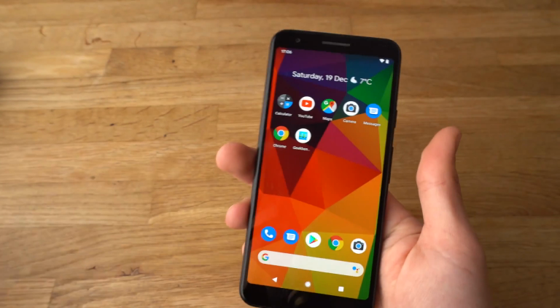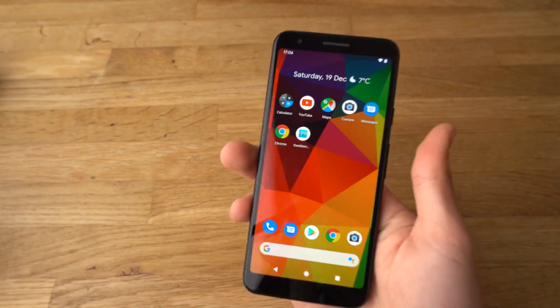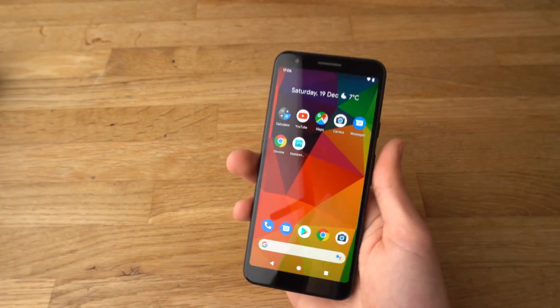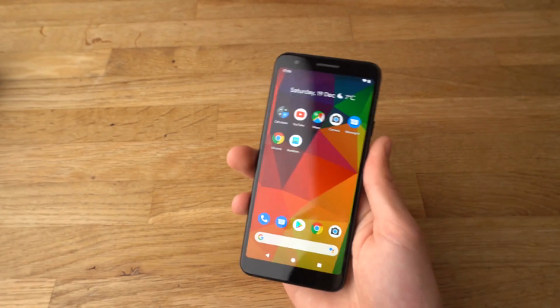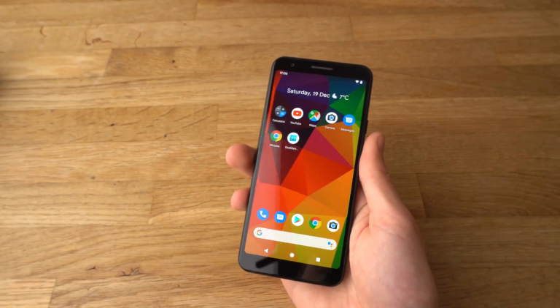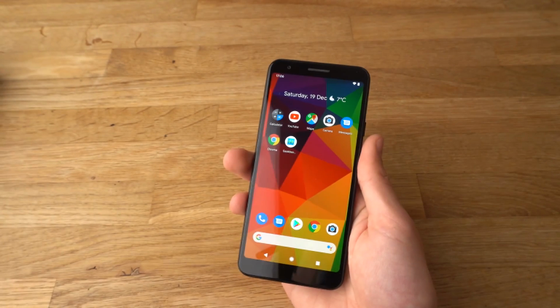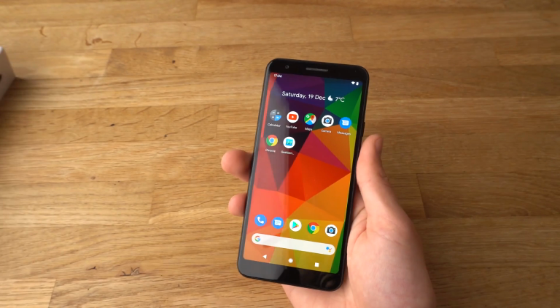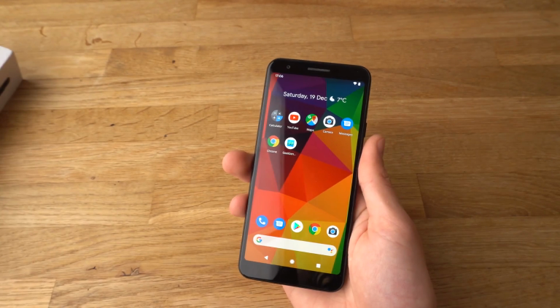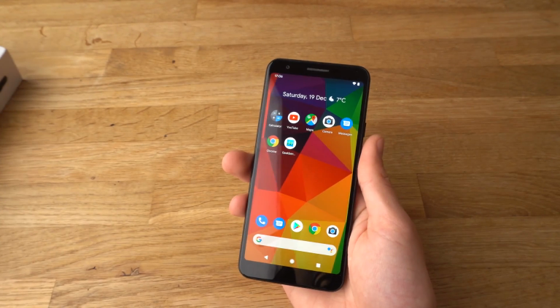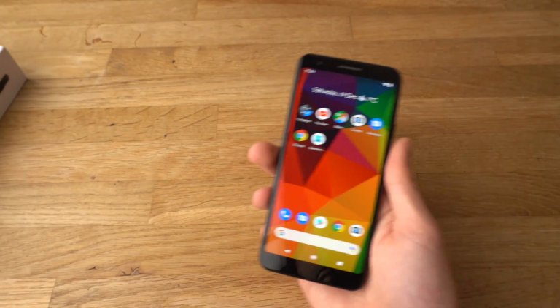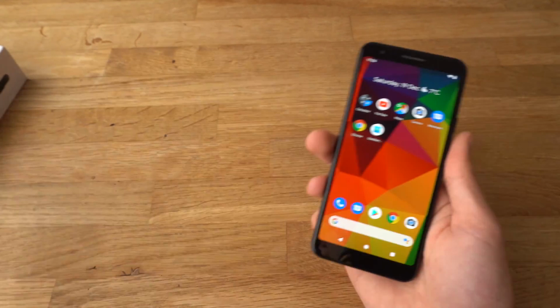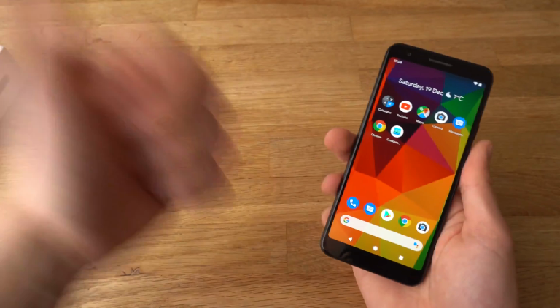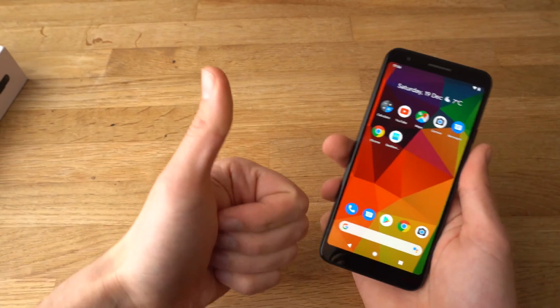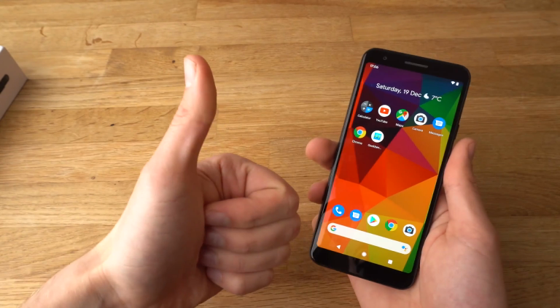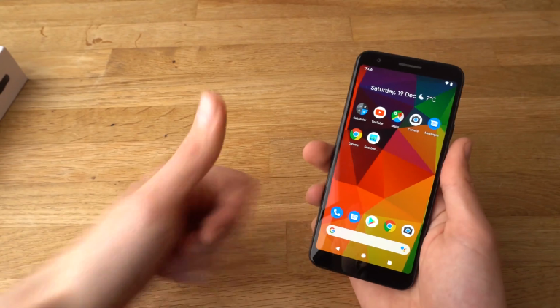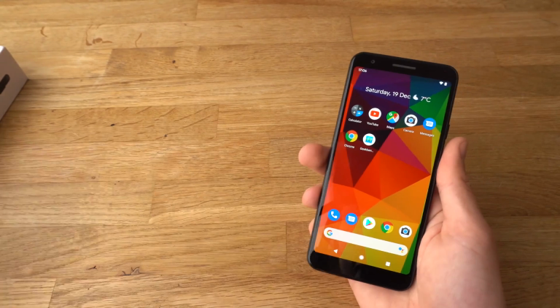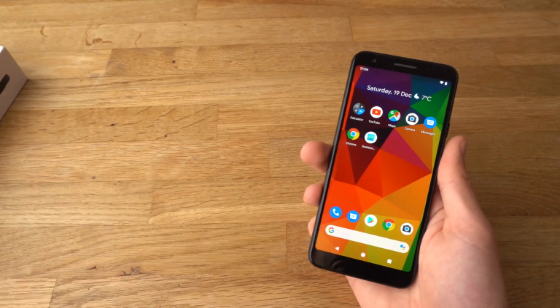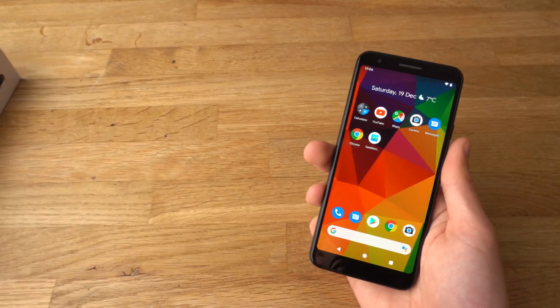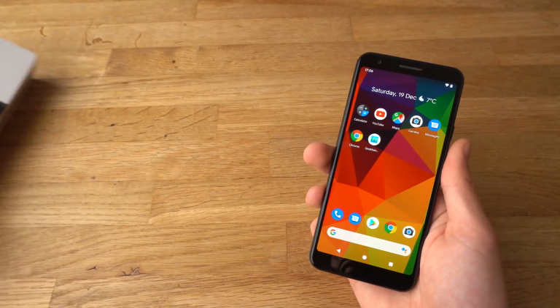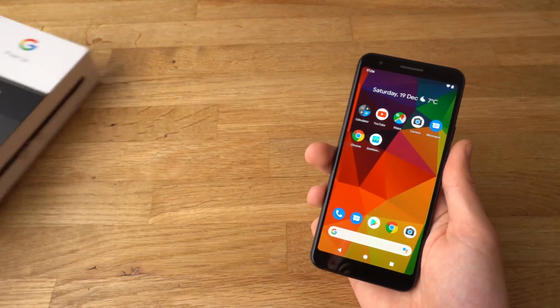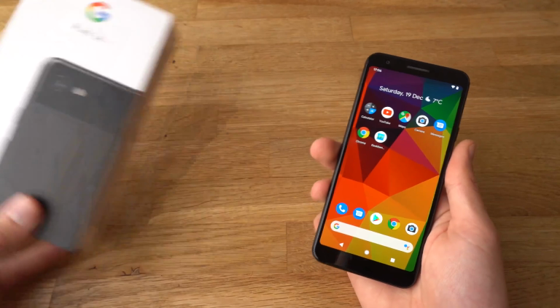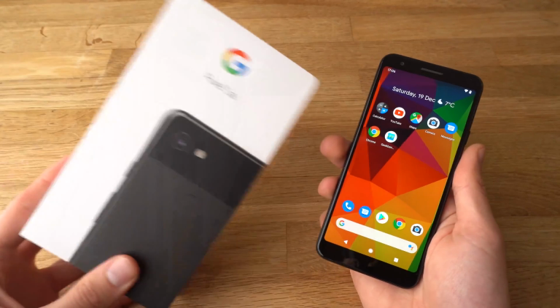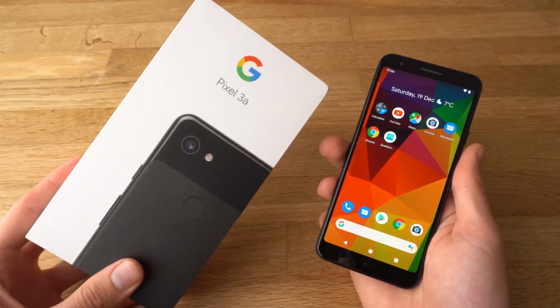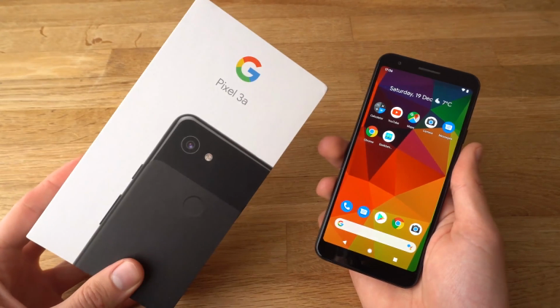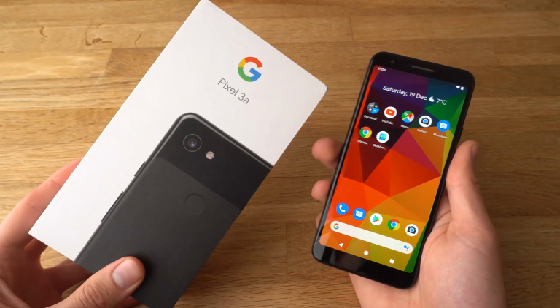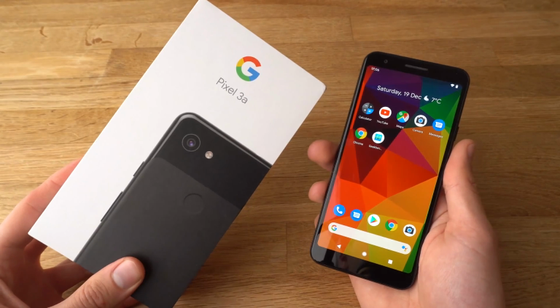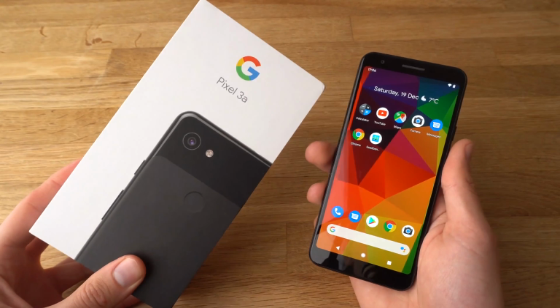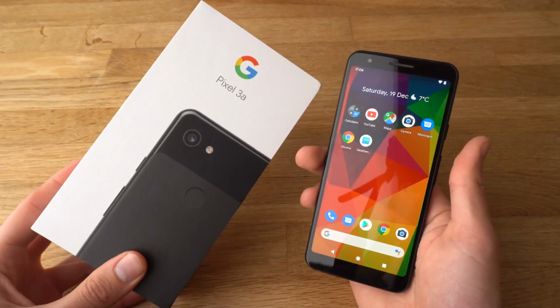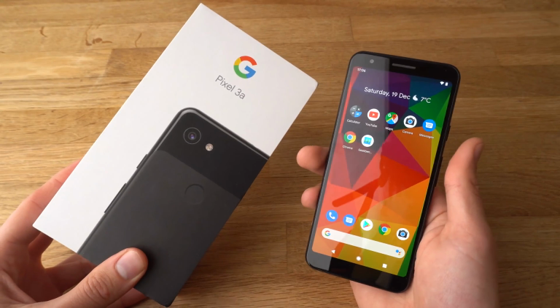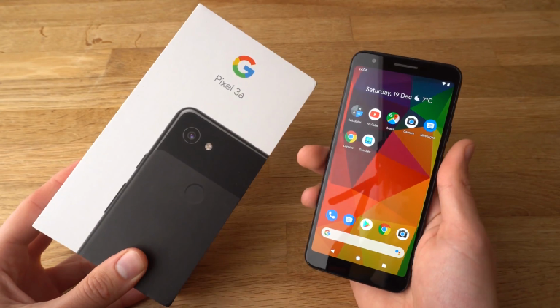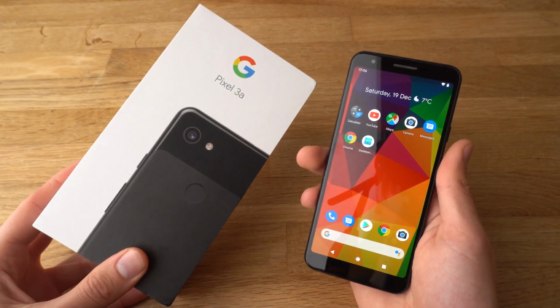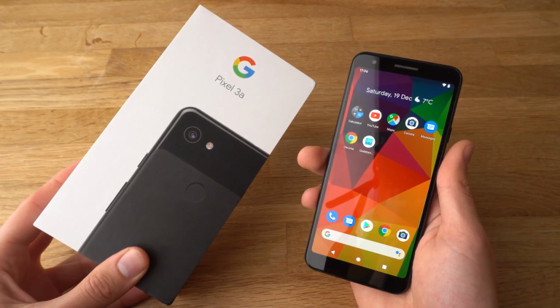So, if you found this video helpful, make sure to hit the like button. Also, if you want some more videos about Pixel 3a, make sure to subscribe.